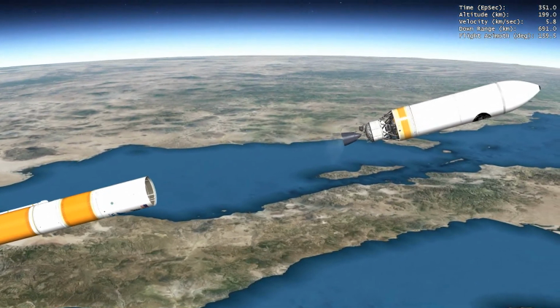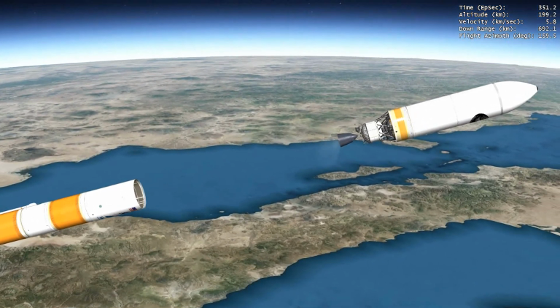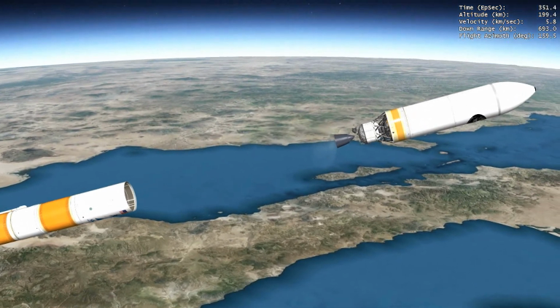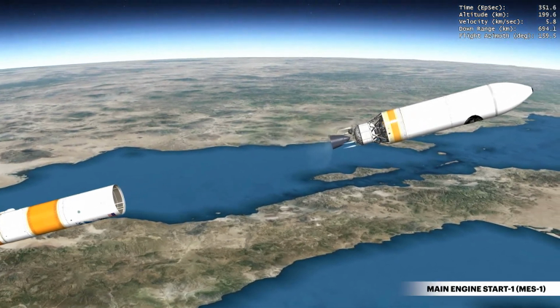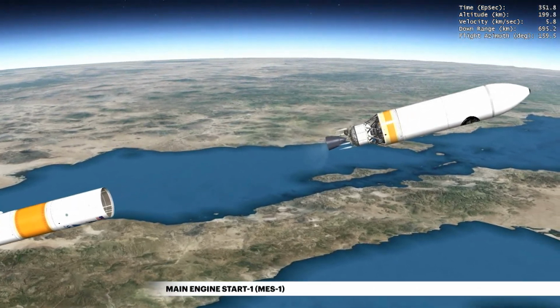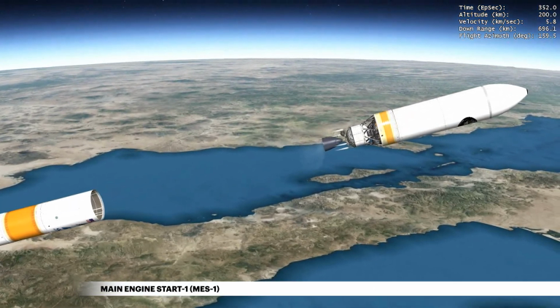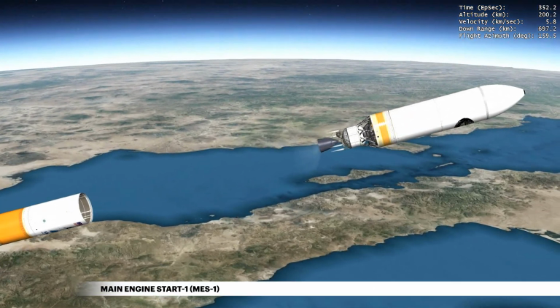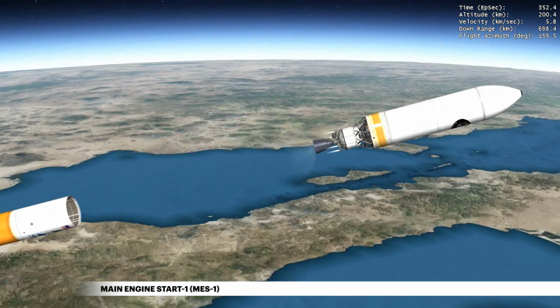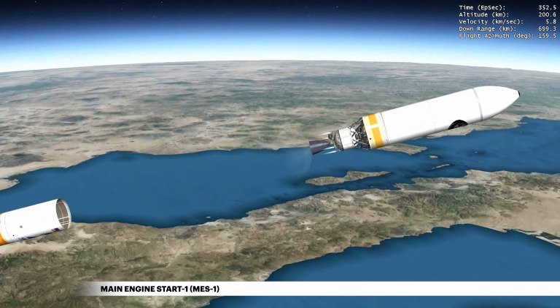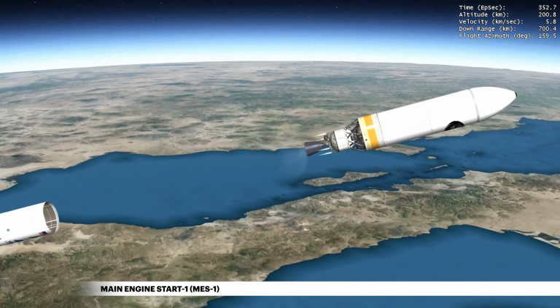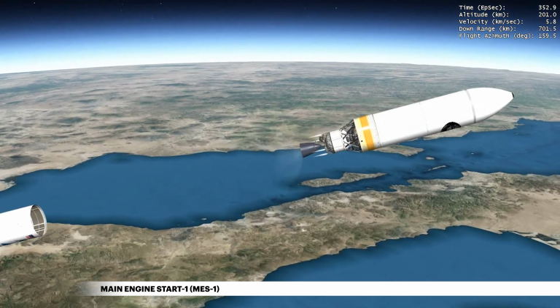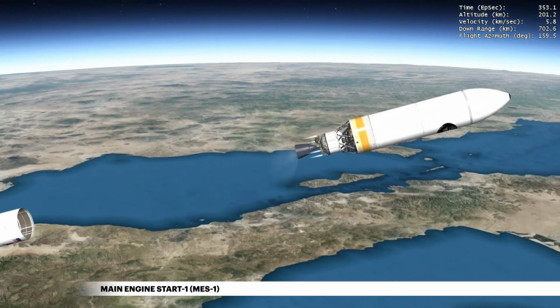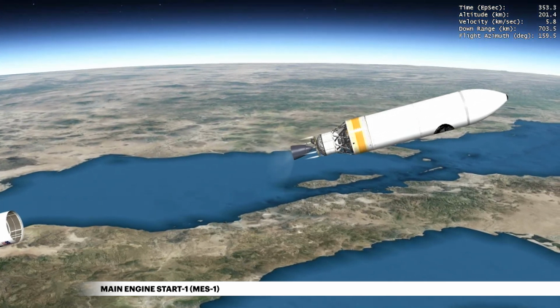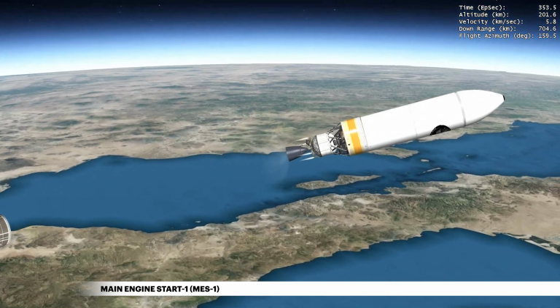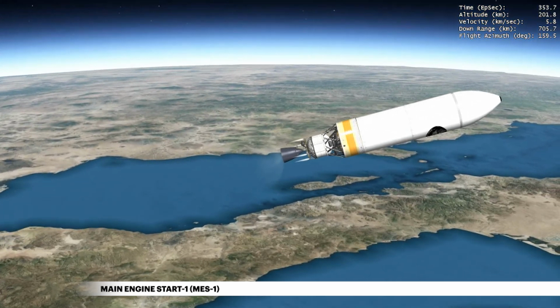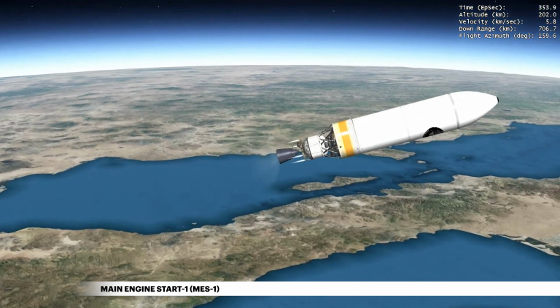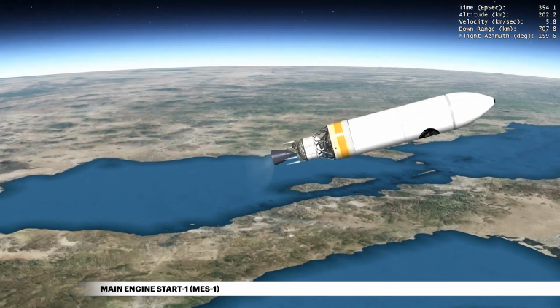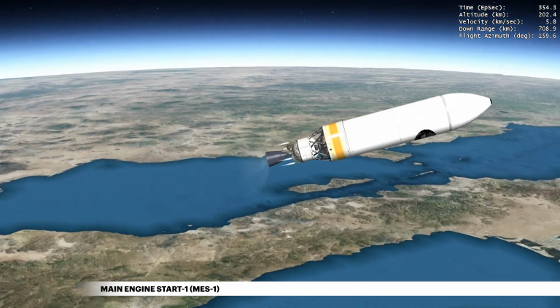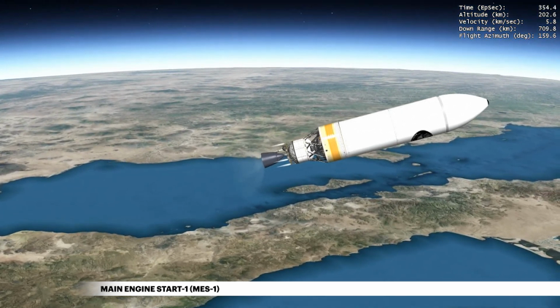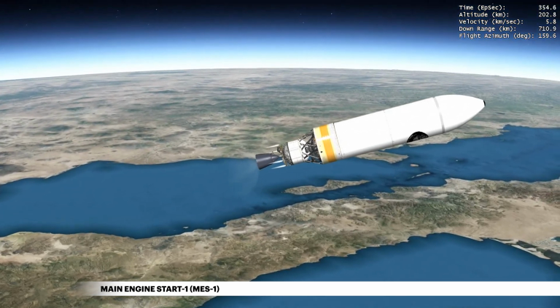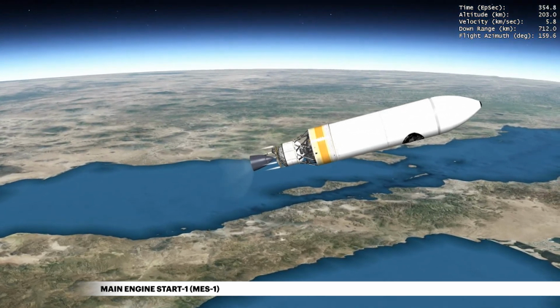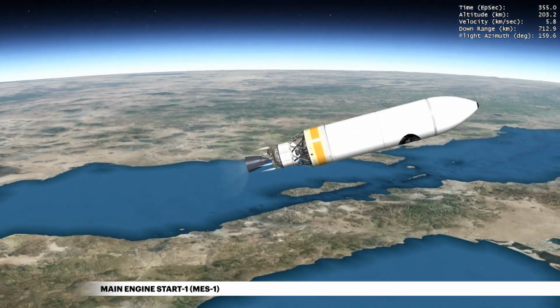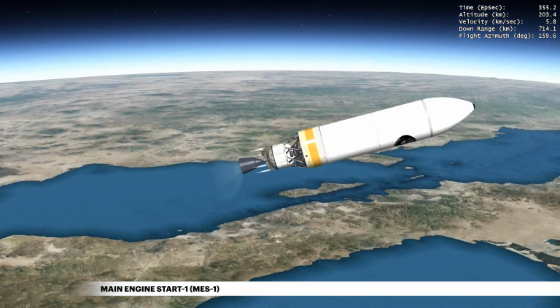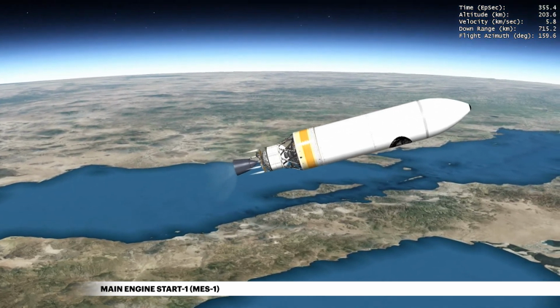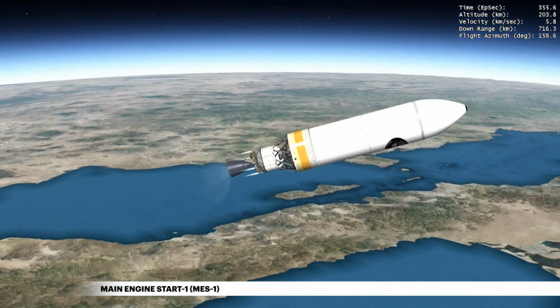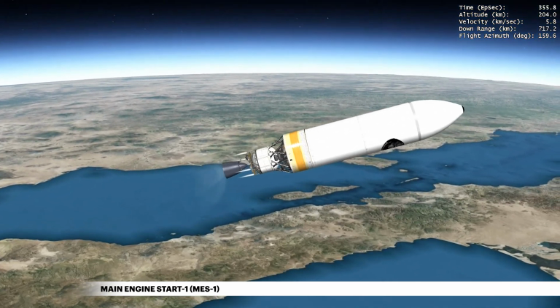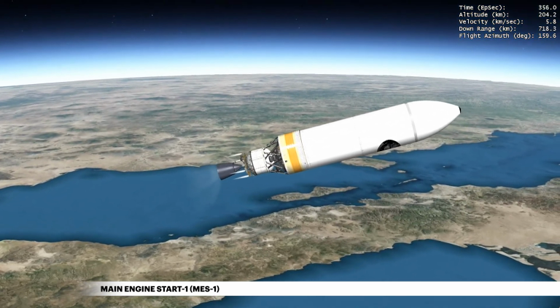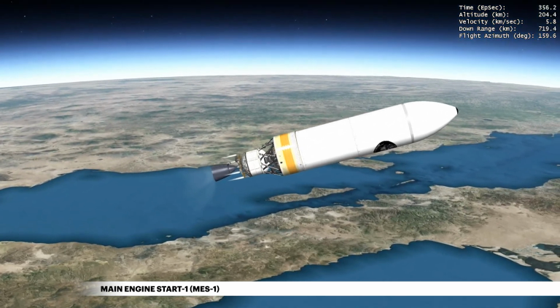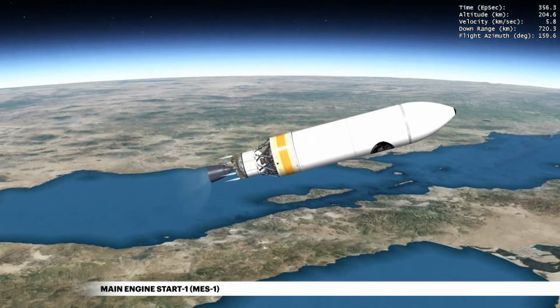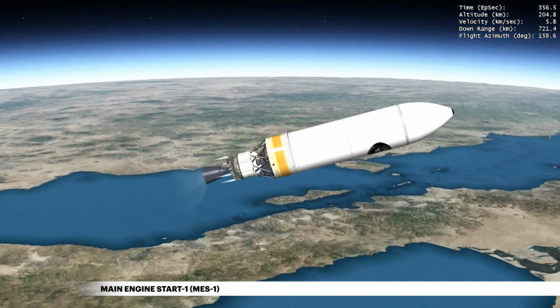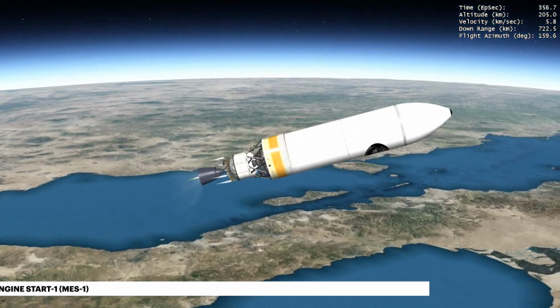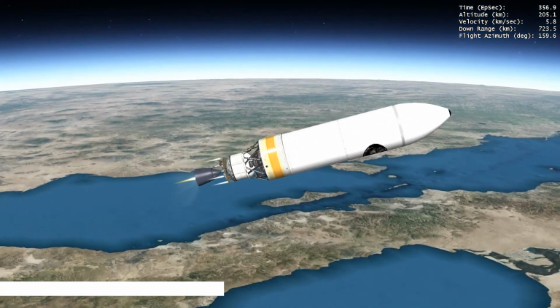Then the Delta Cryogenic Second Stage, or DCSS, main engine ignites.